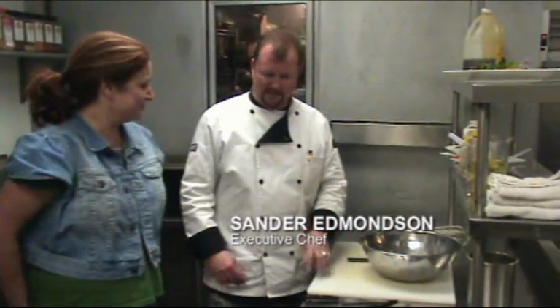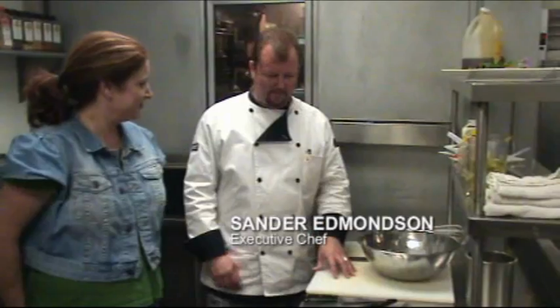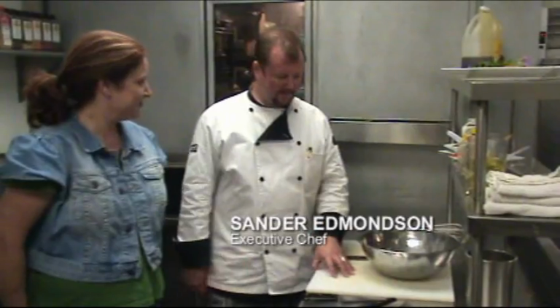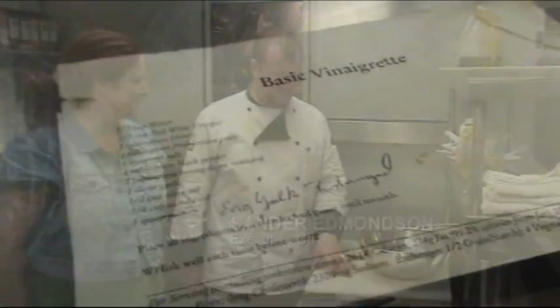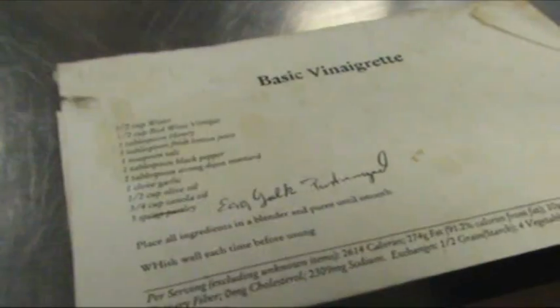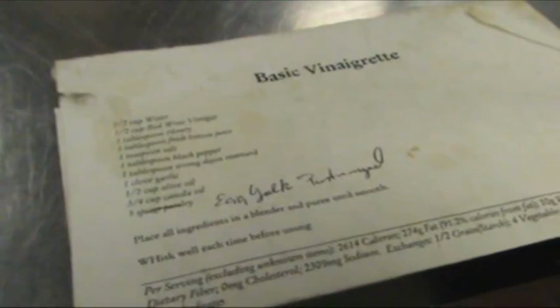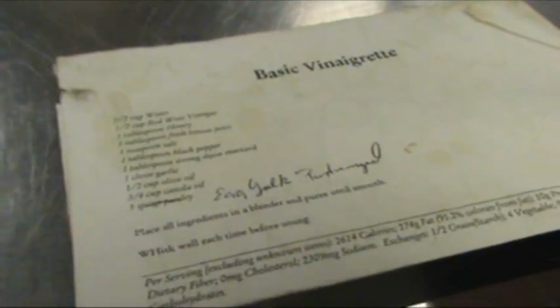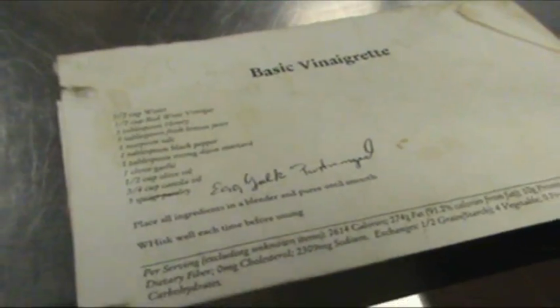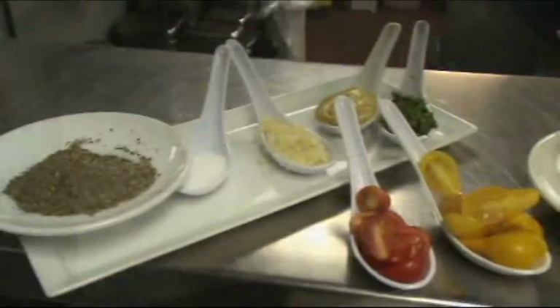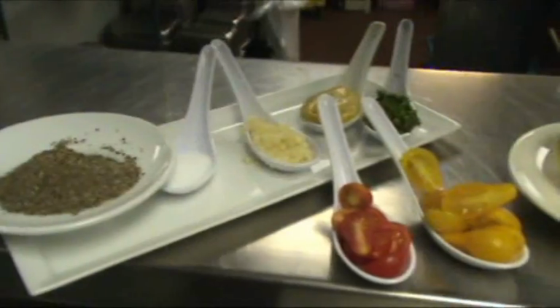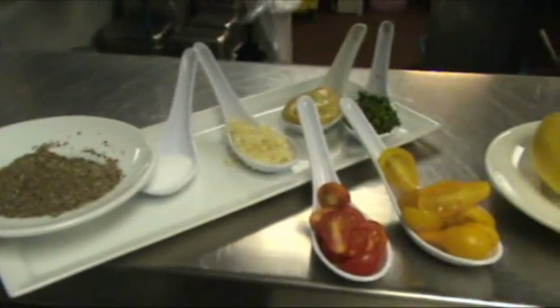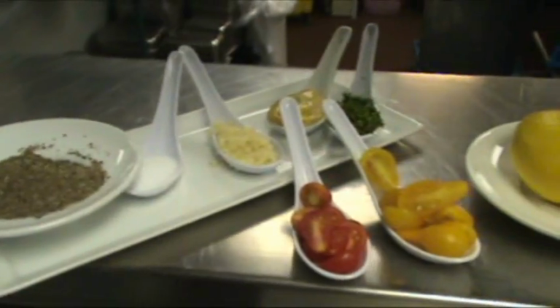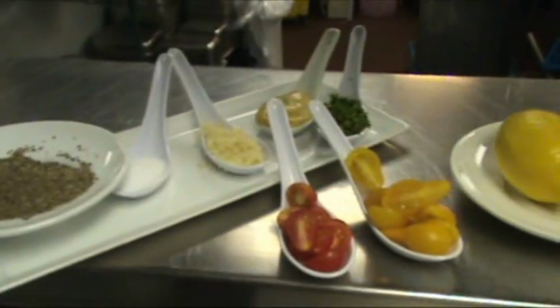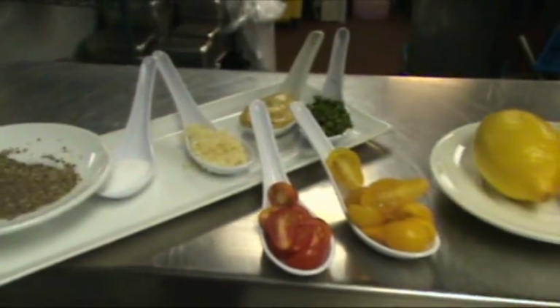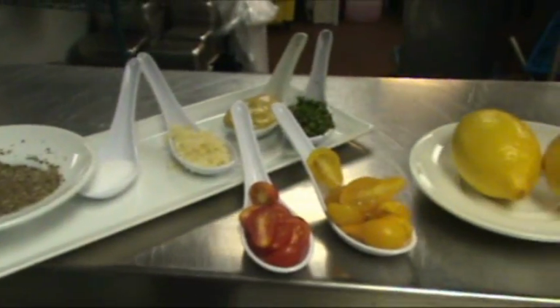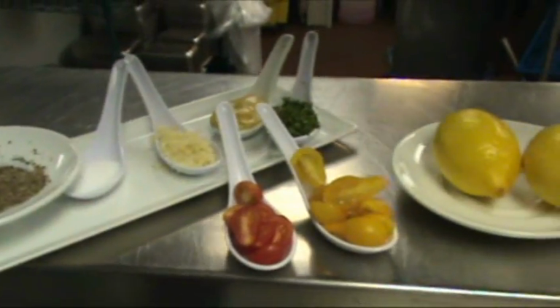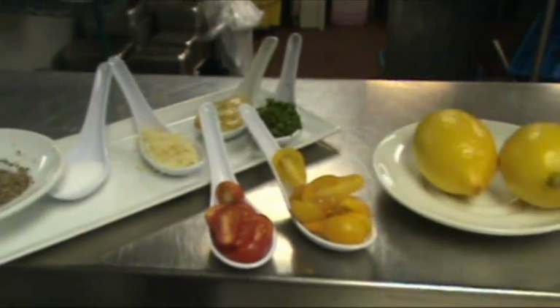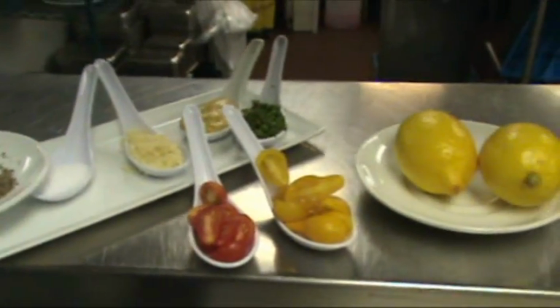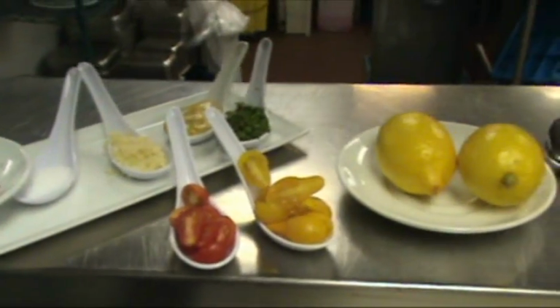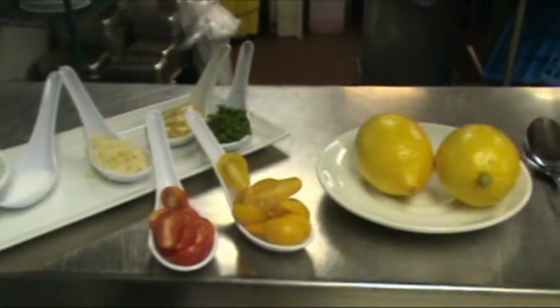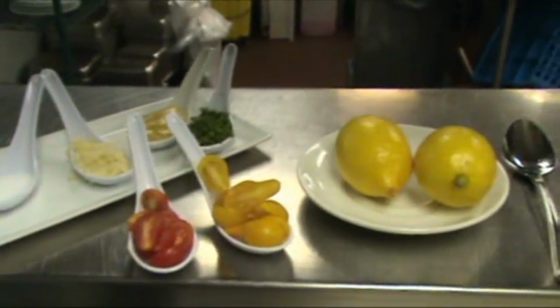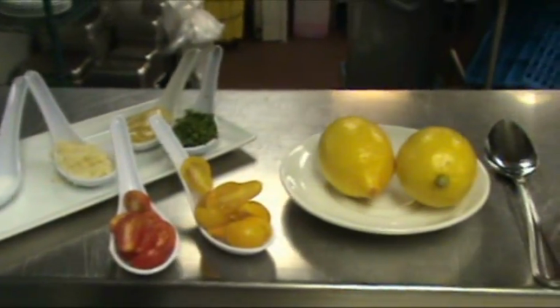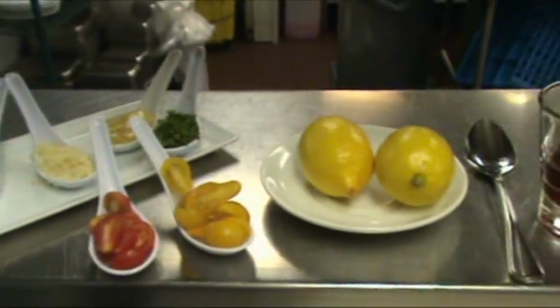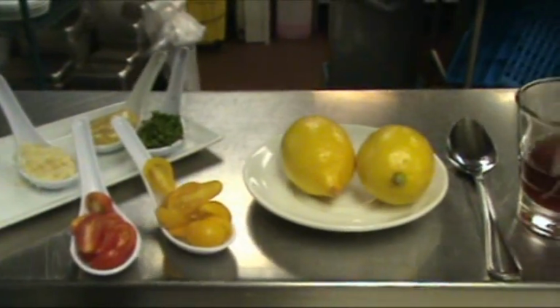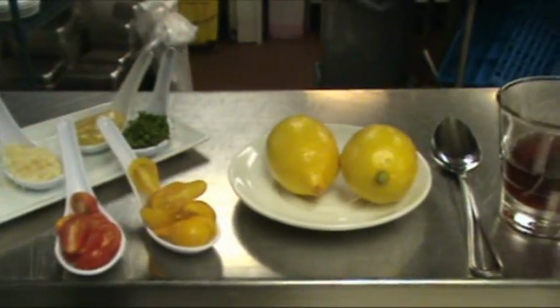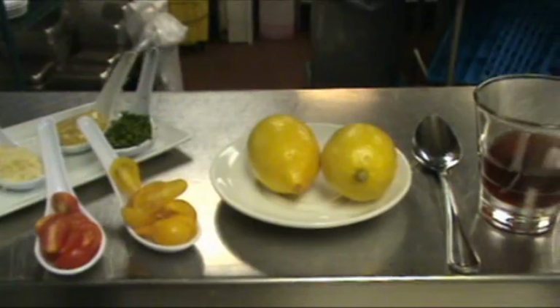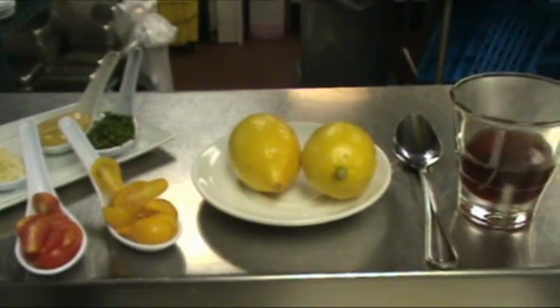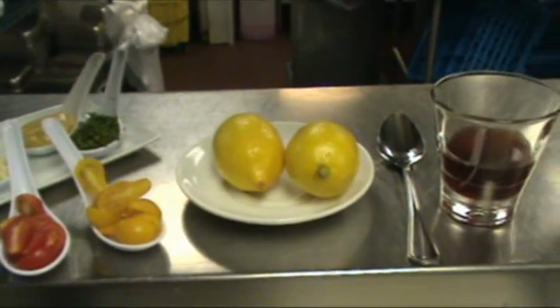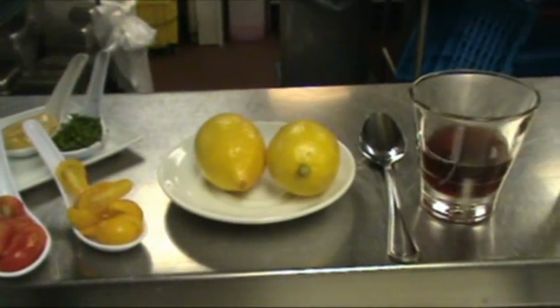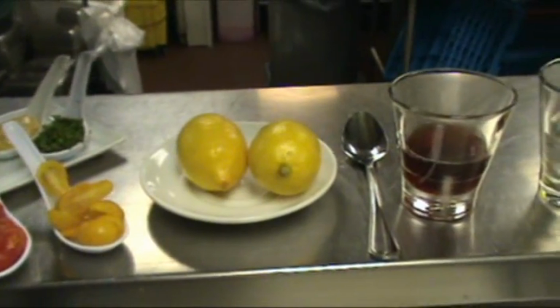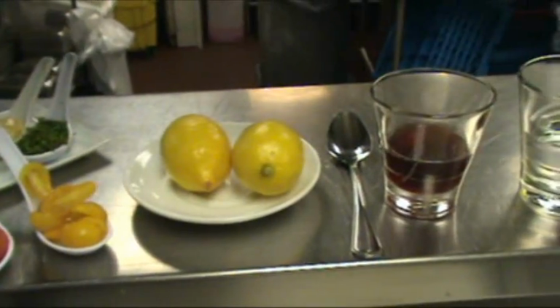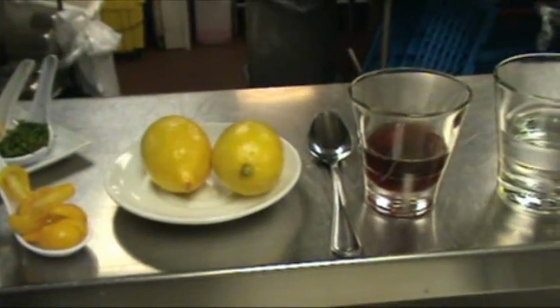We're going to make basically a basic vinaigrette — fresh herbs — and I'm going to combine a little oil, vinegar, and a little bit of egg yolk together.